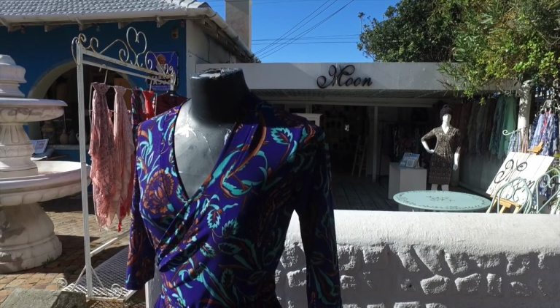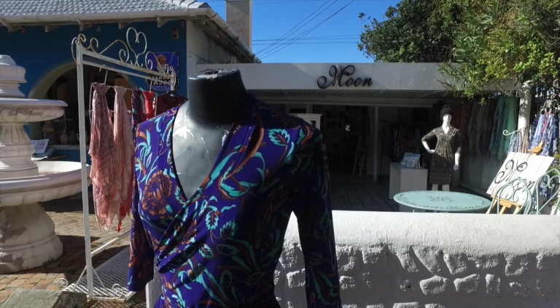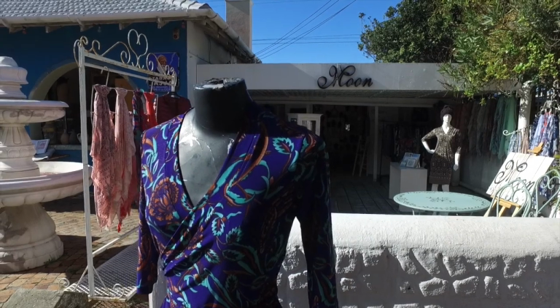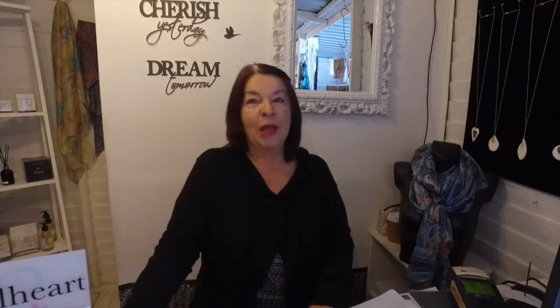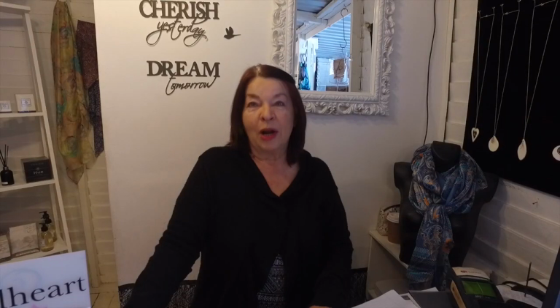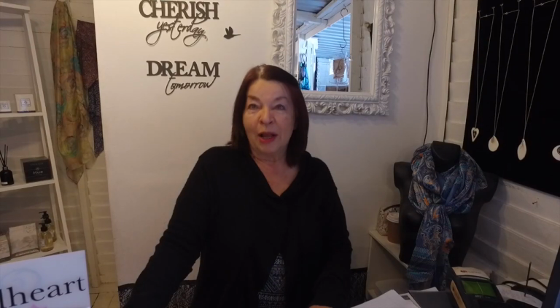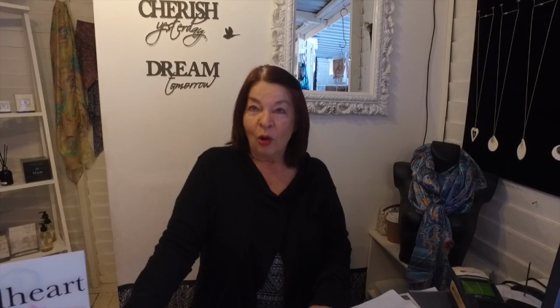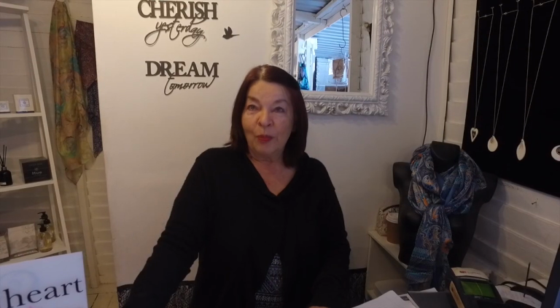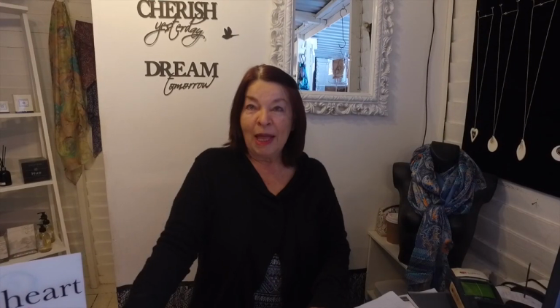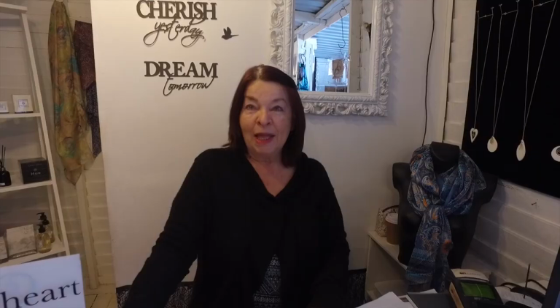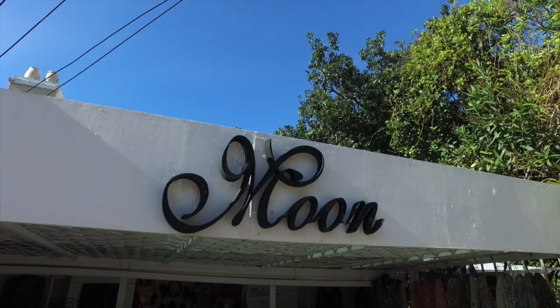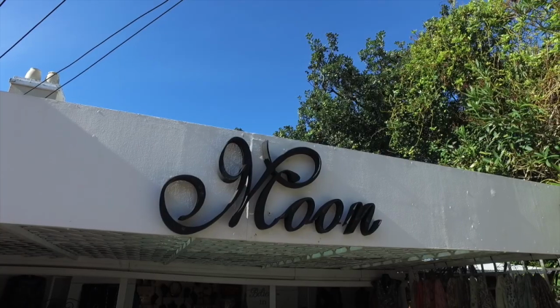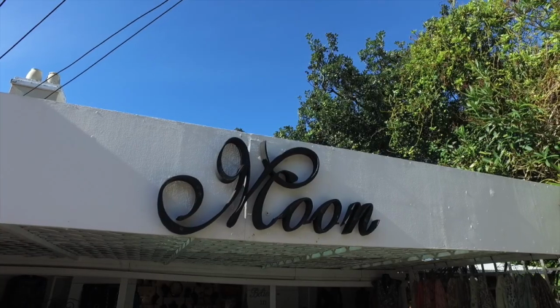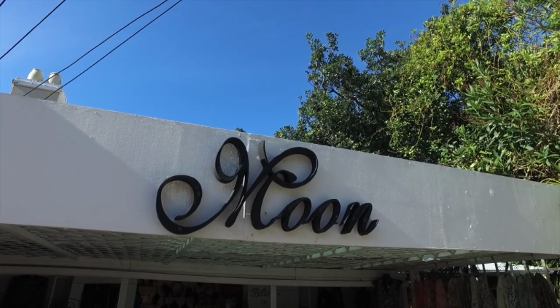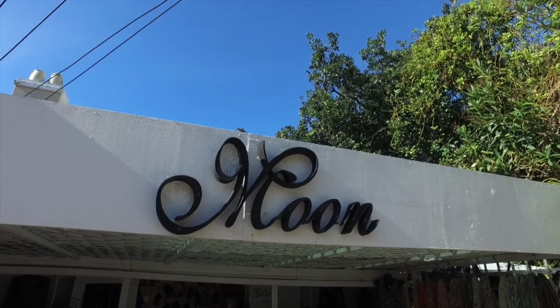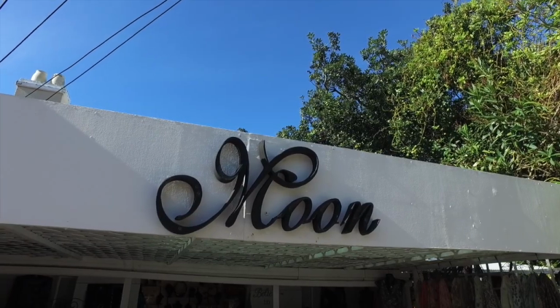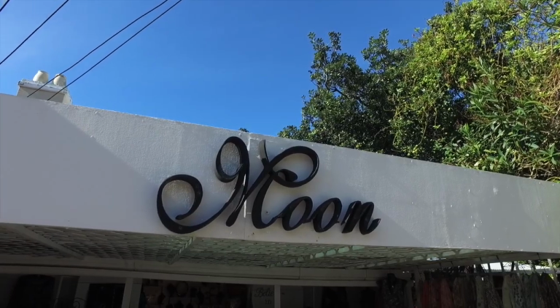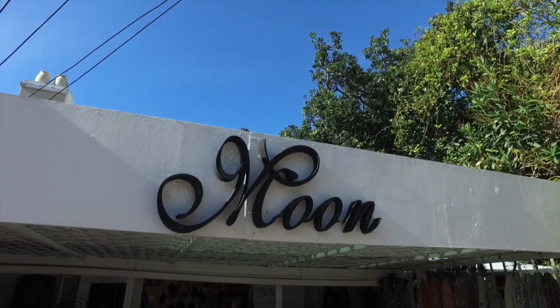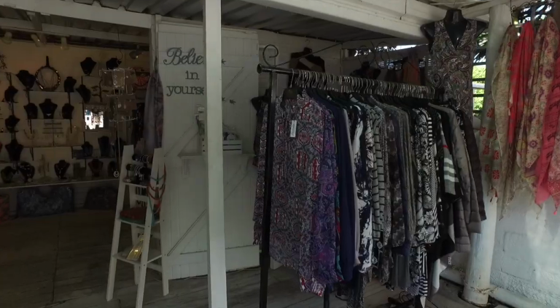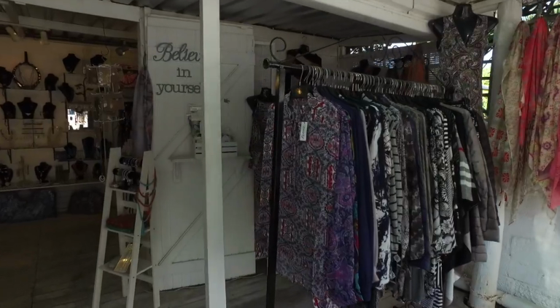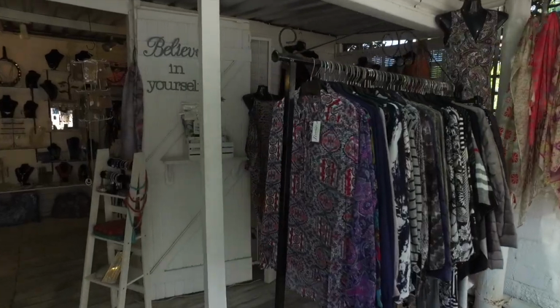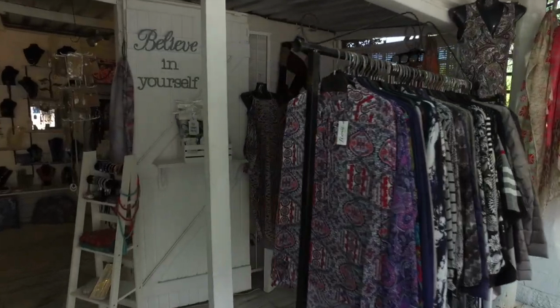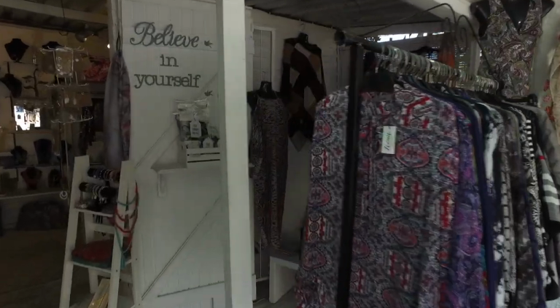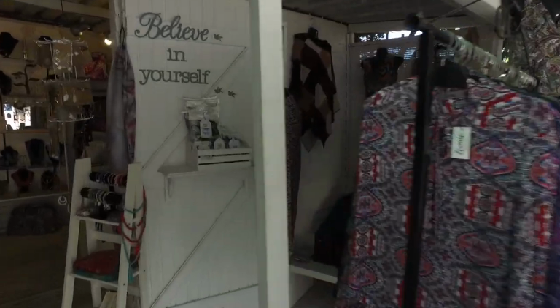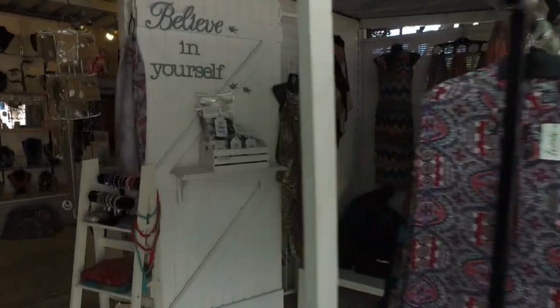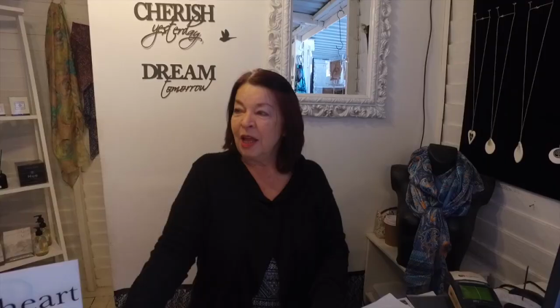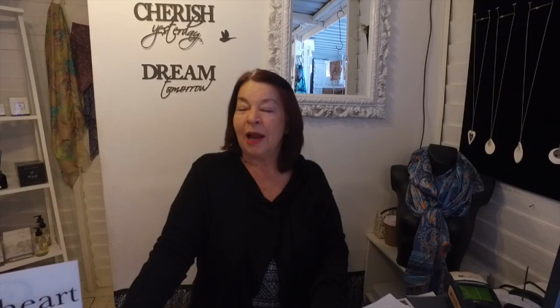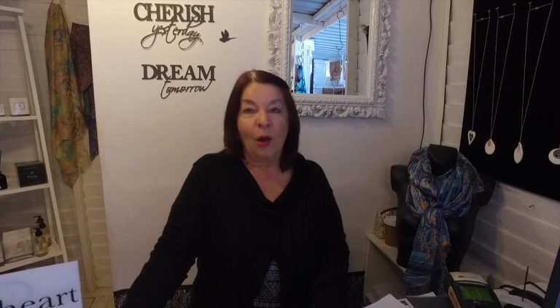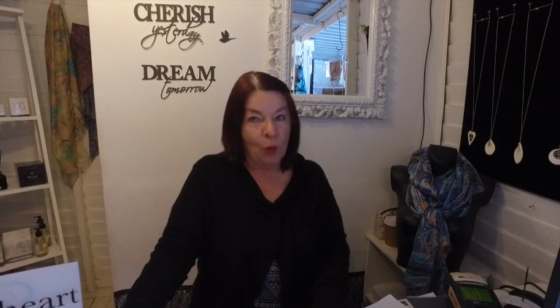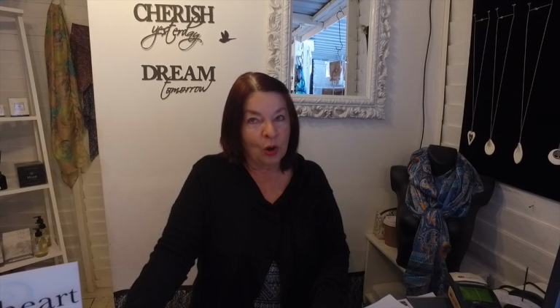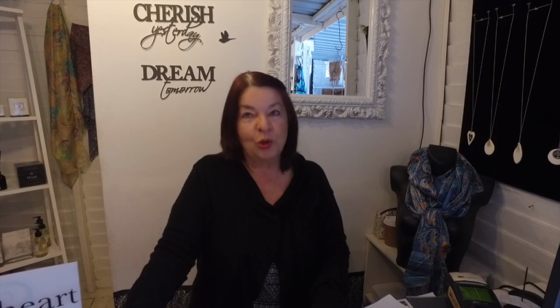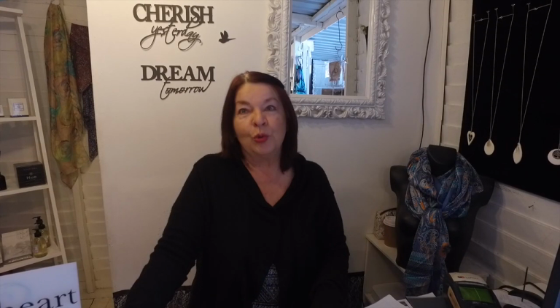We are in Kalk Bay. The shop is called Moon and we sell clothing and upmarket jewelry.